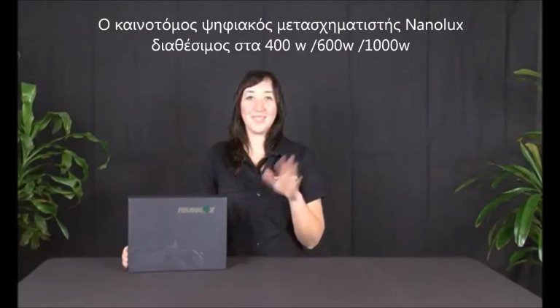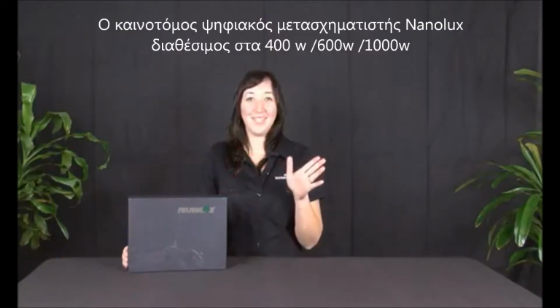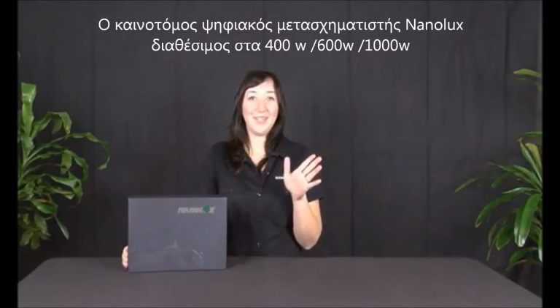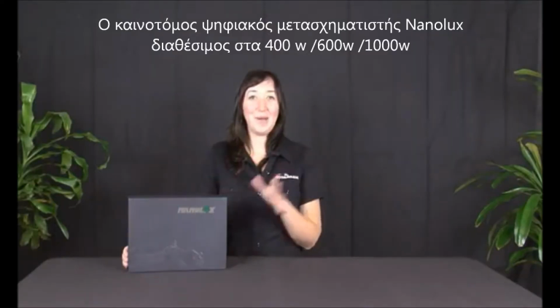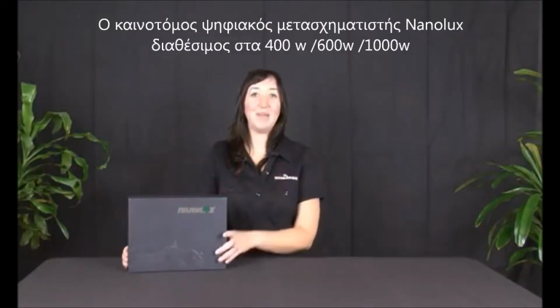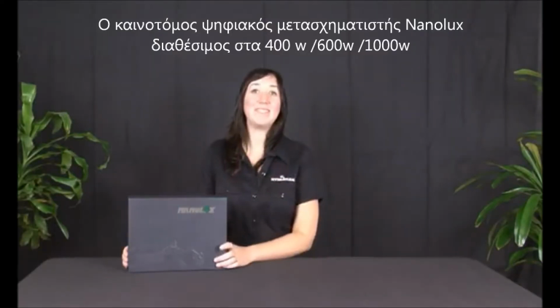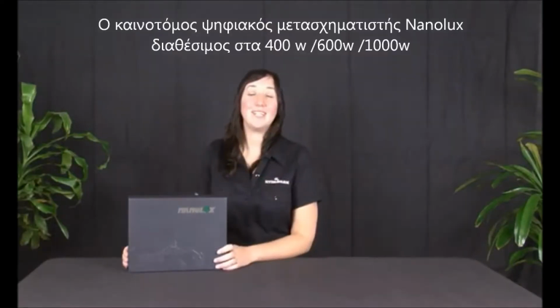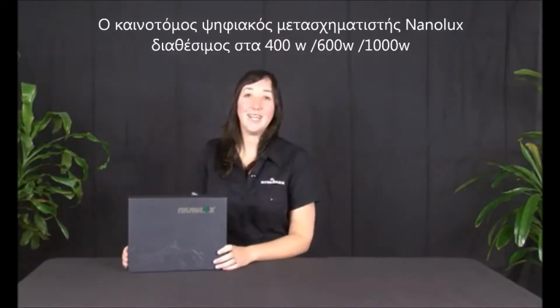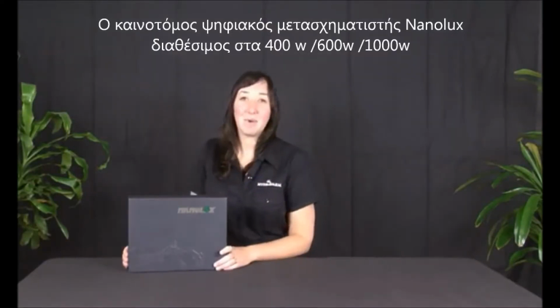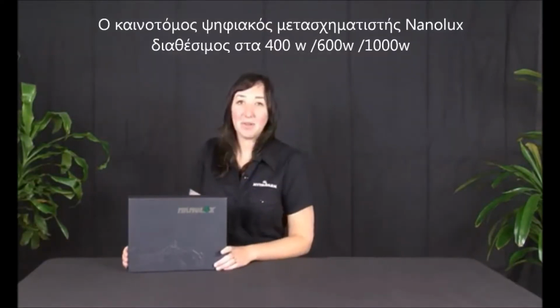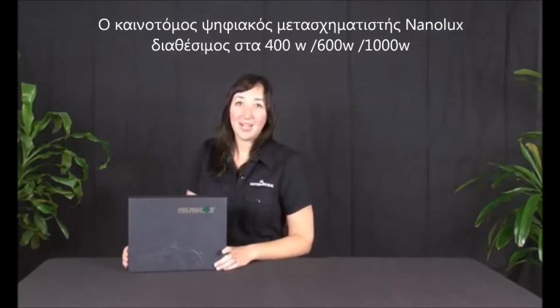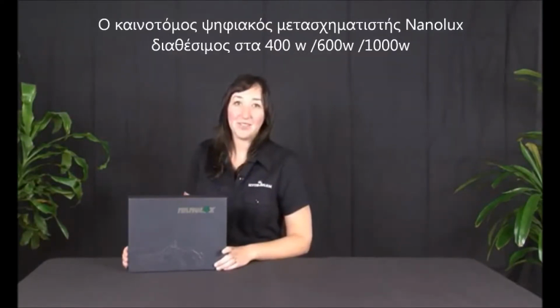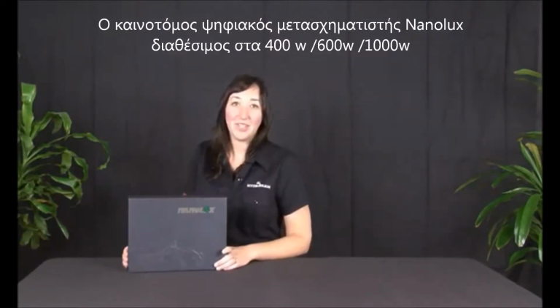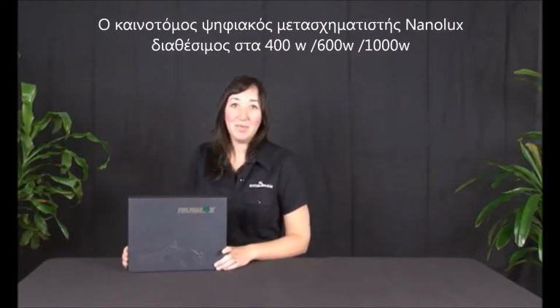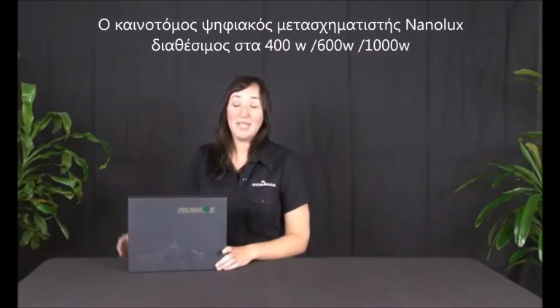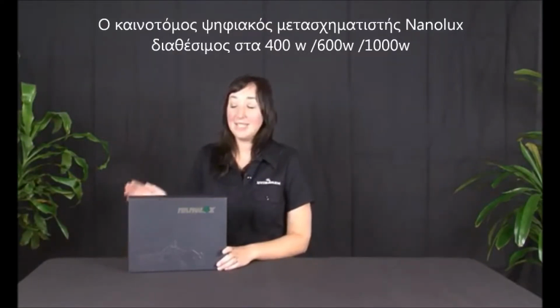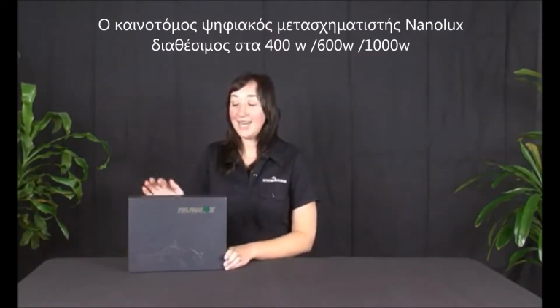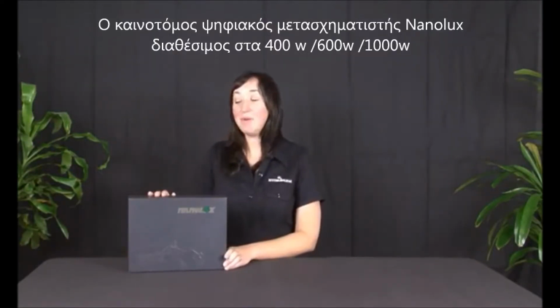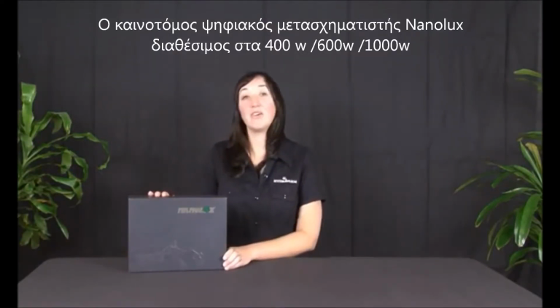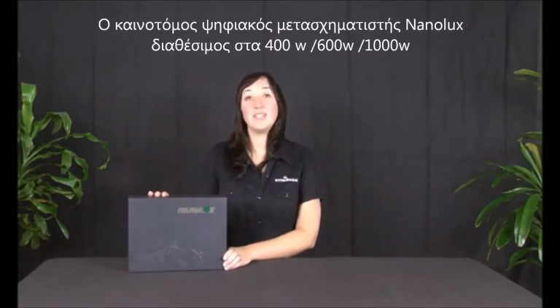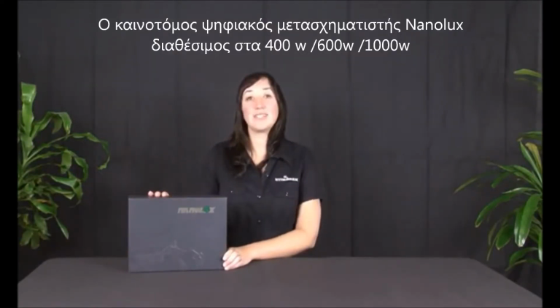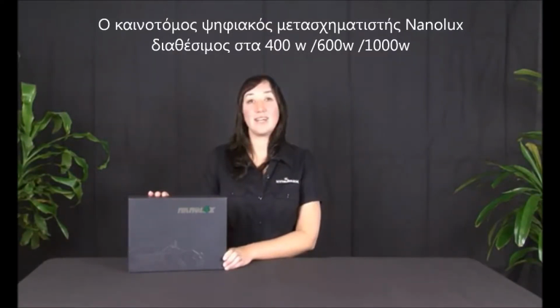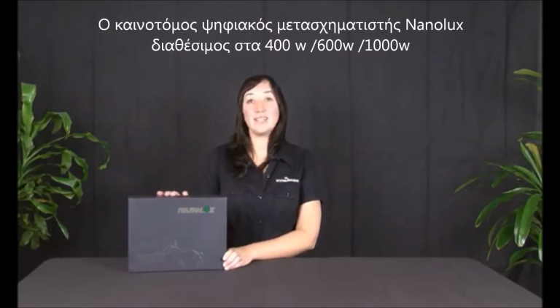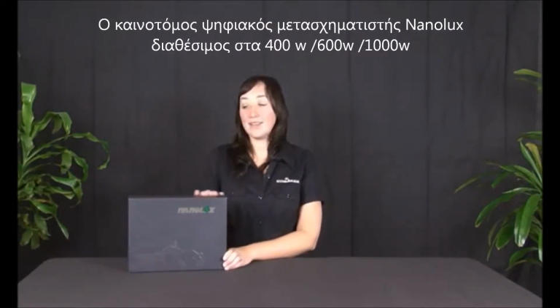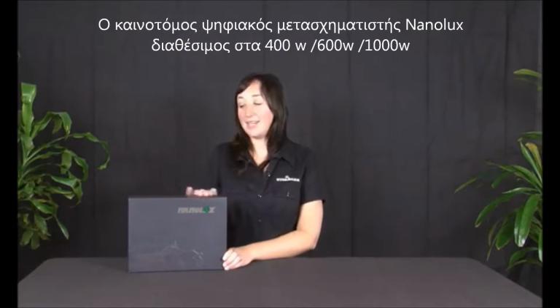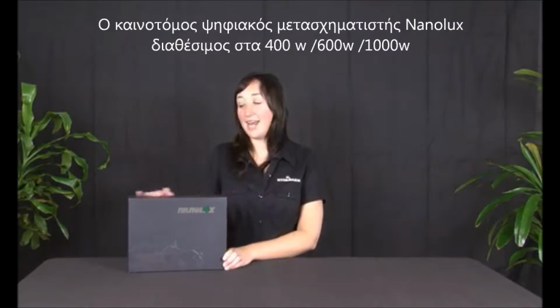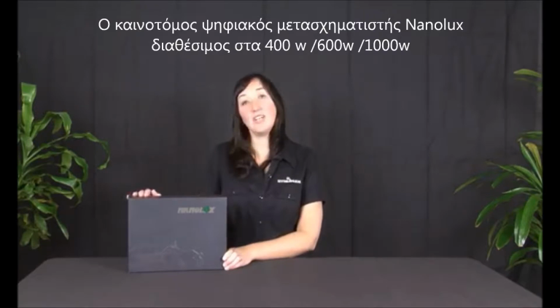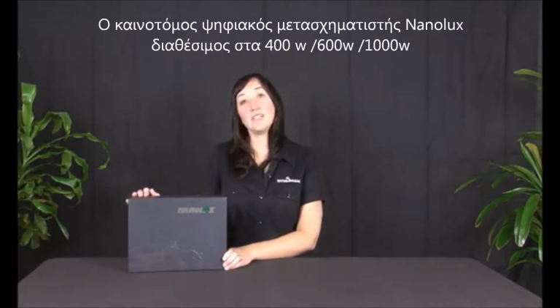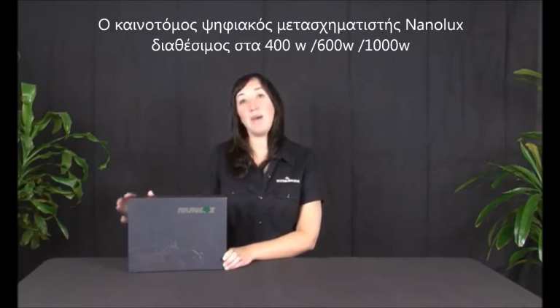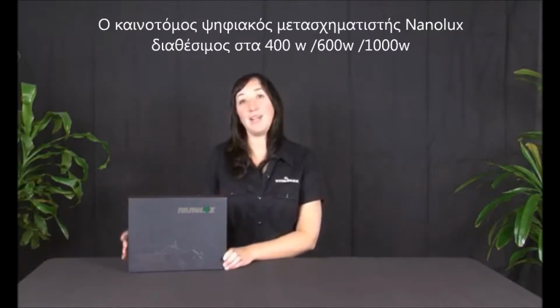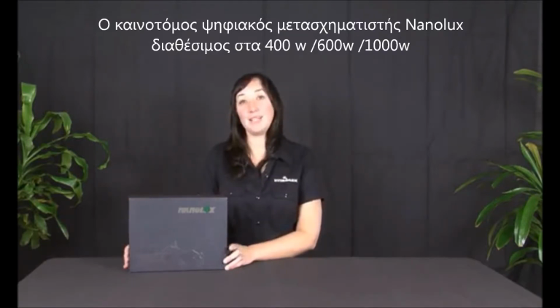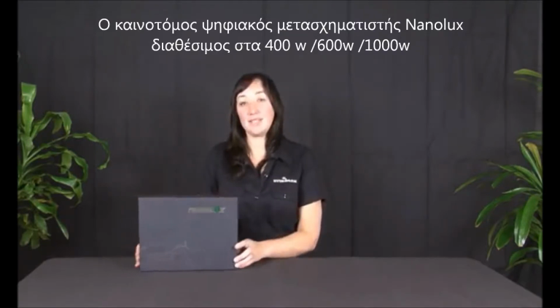Hello, my name is Kelly. I work with Hydrofarm. Today we are going to discuss the NanoLux ballast.